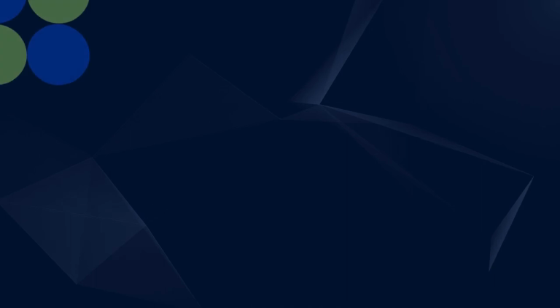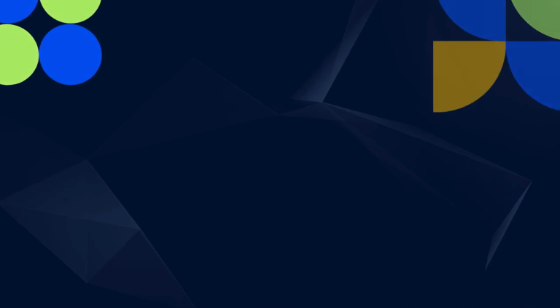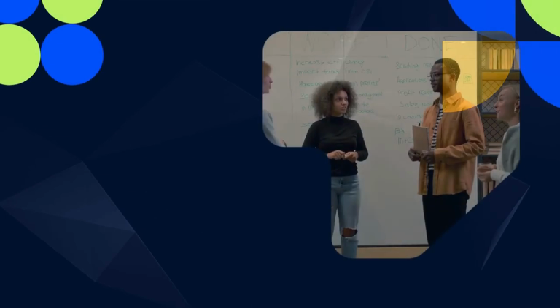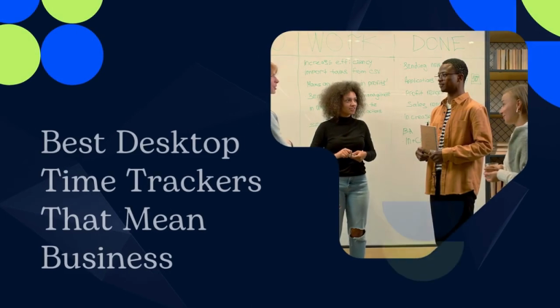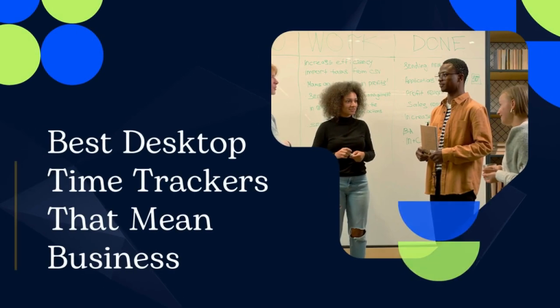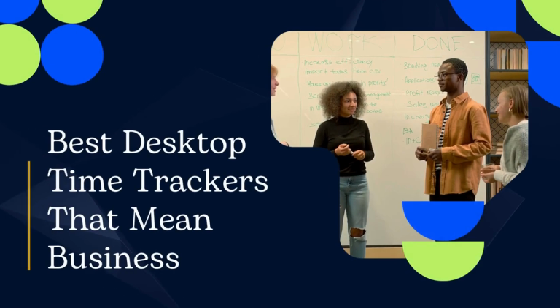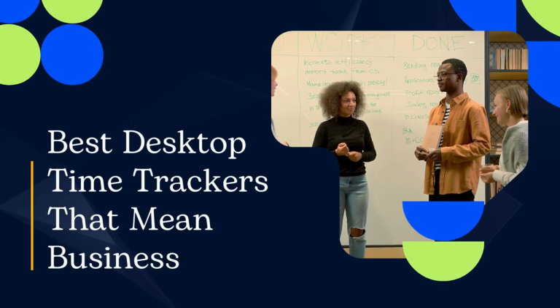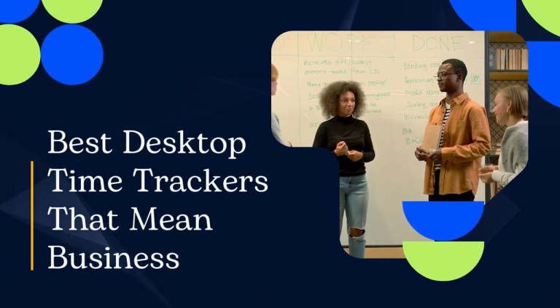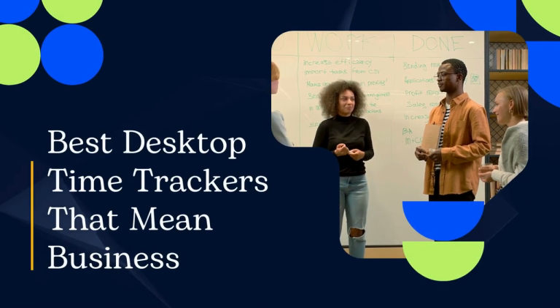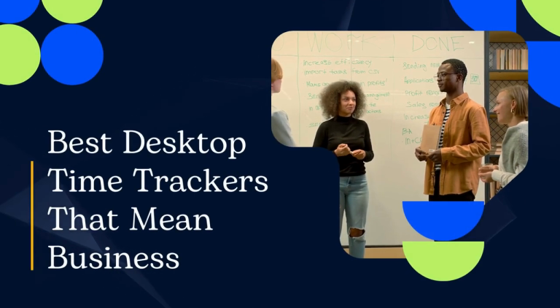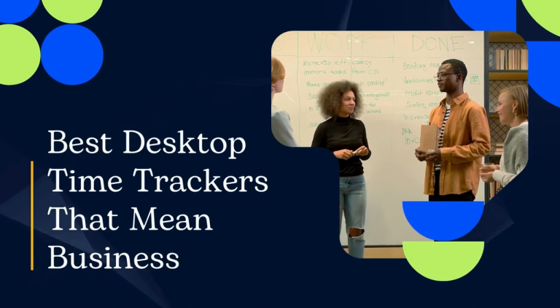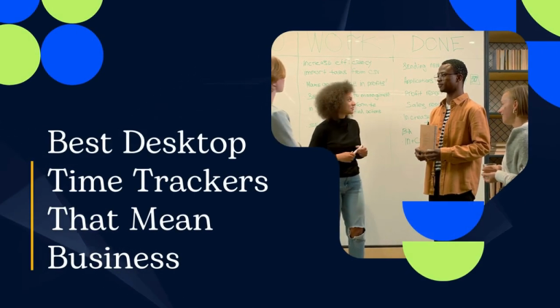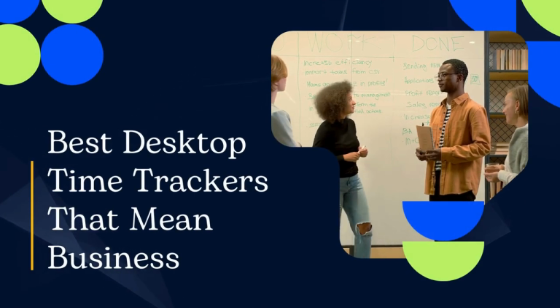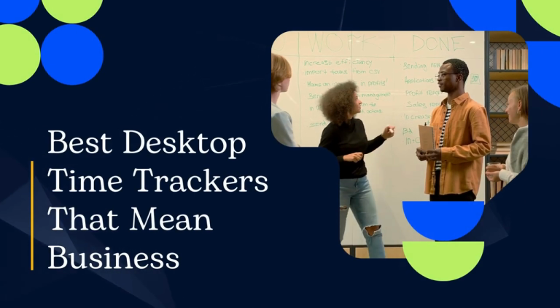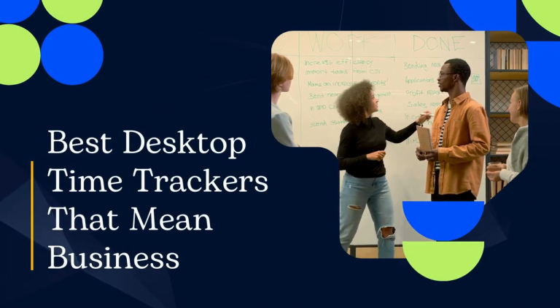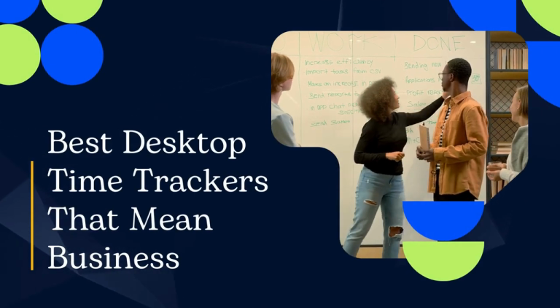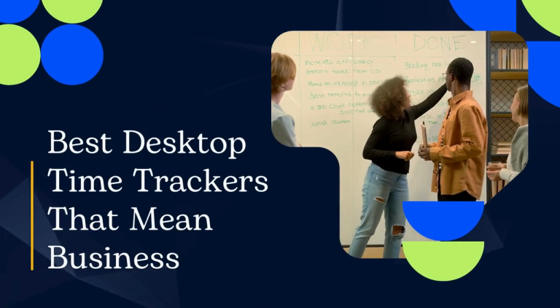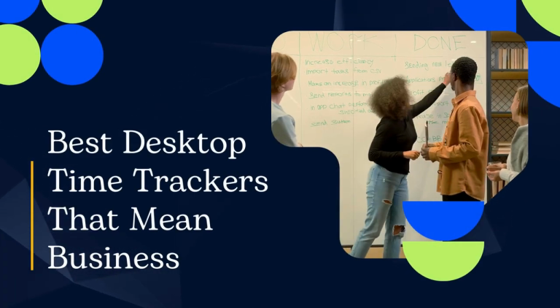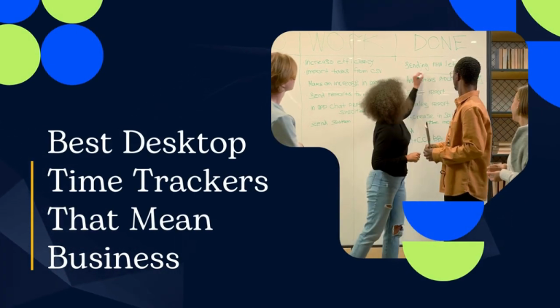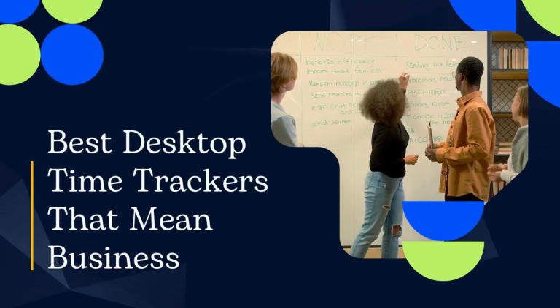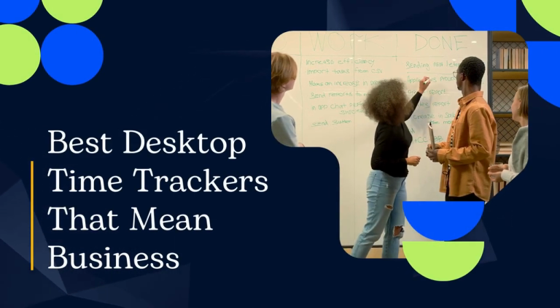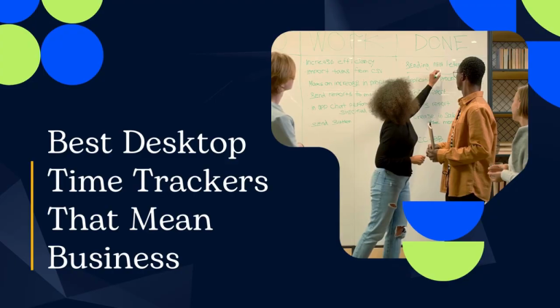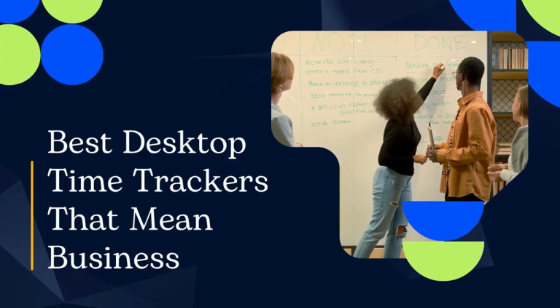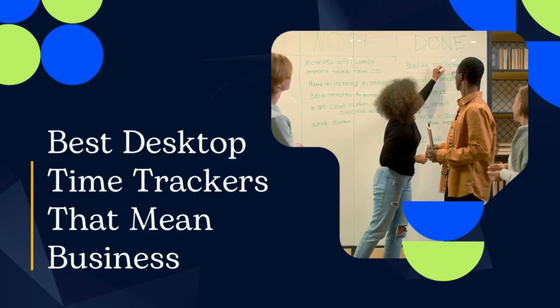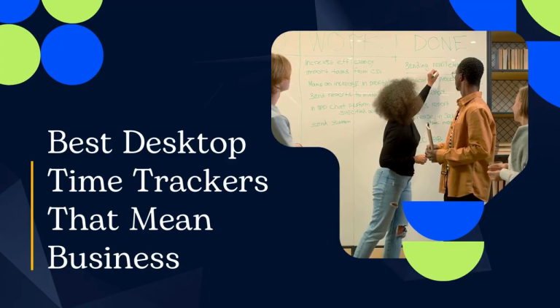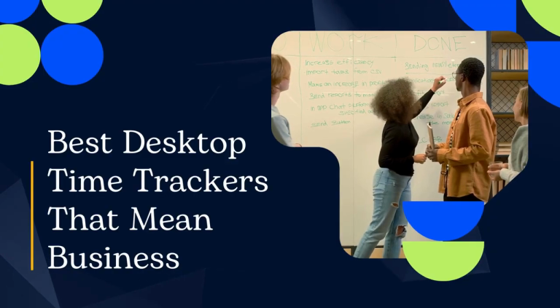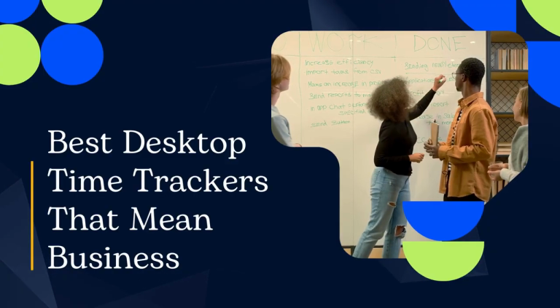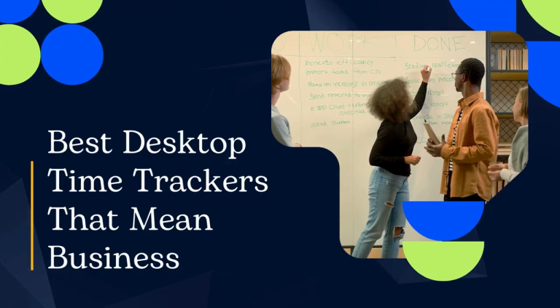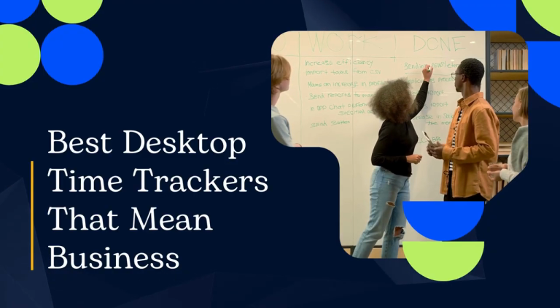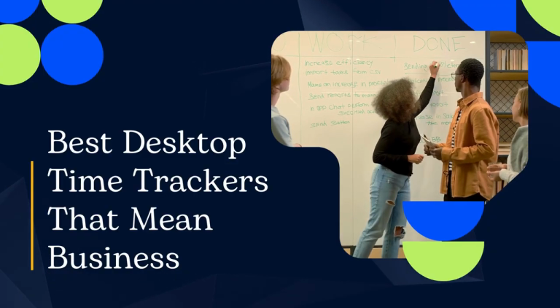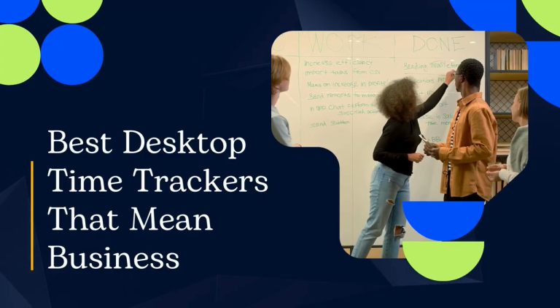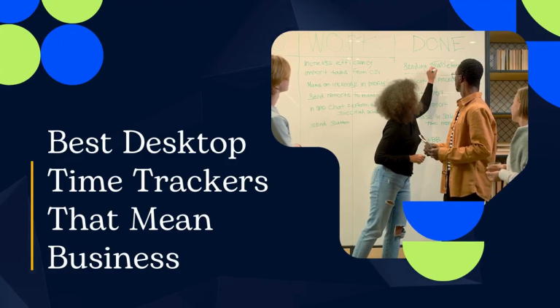Hi everyone. Time tracking is proven to increase productivity by 80%, but what to choose — desktop trackers or web apps?